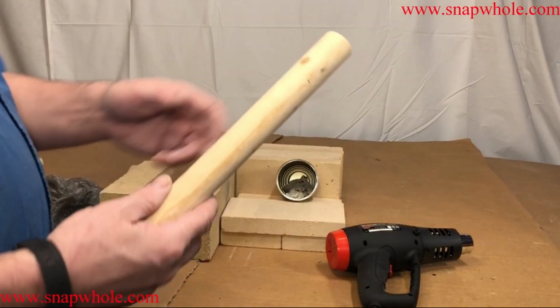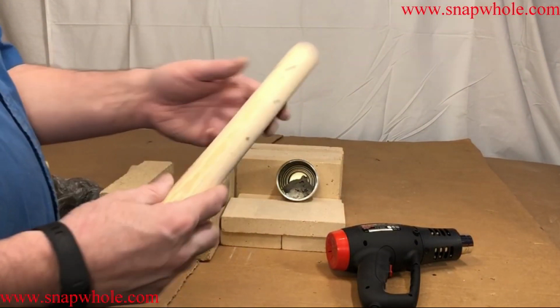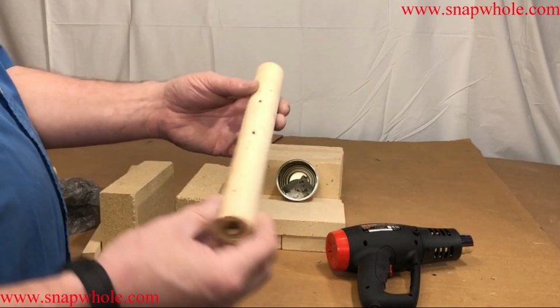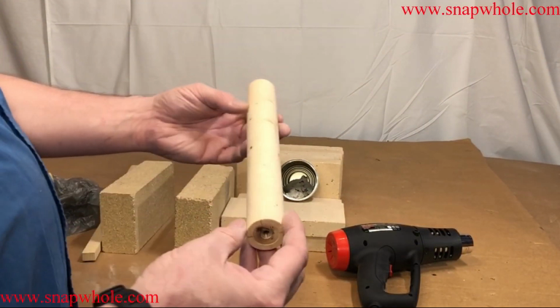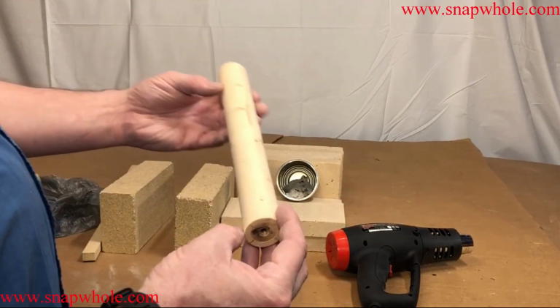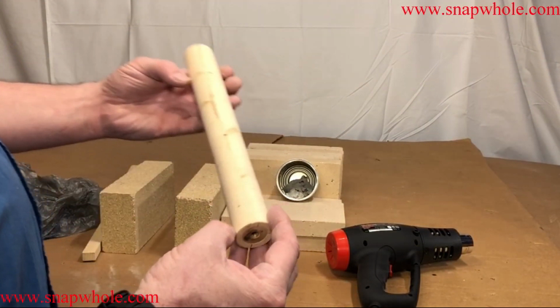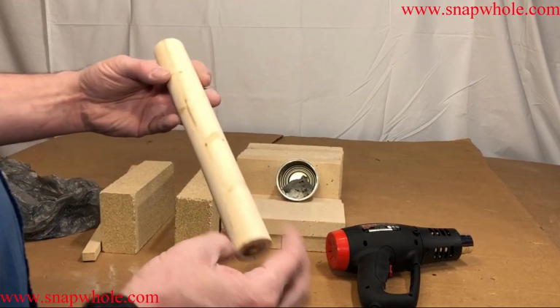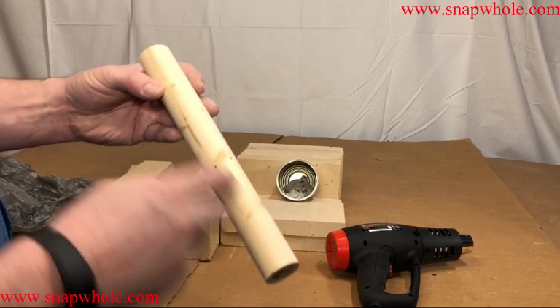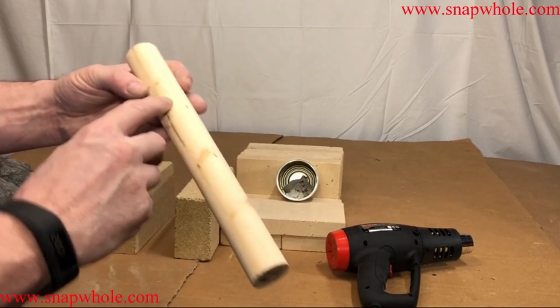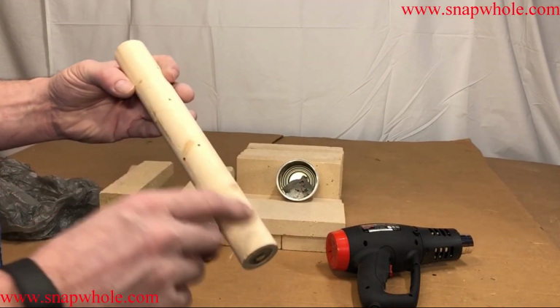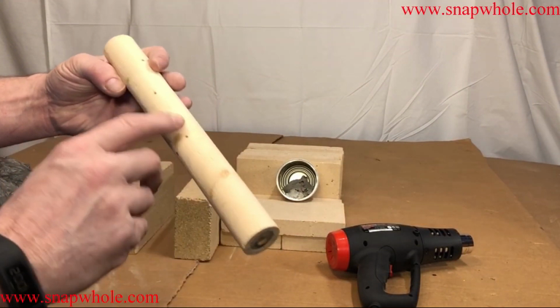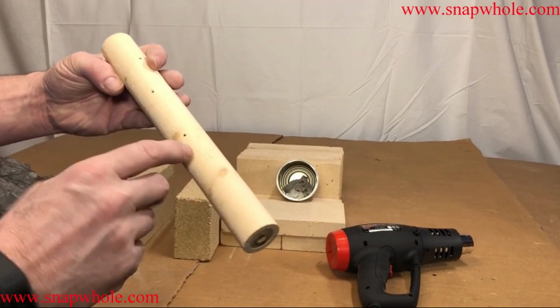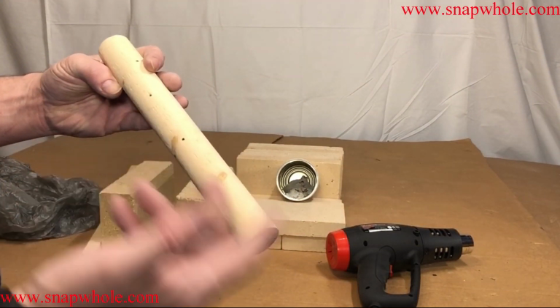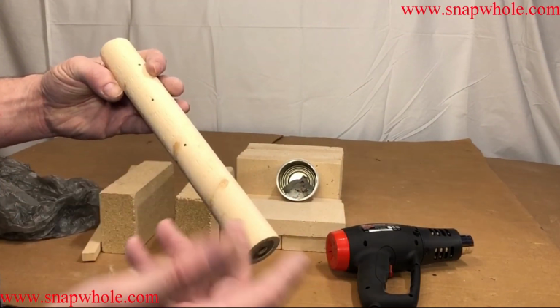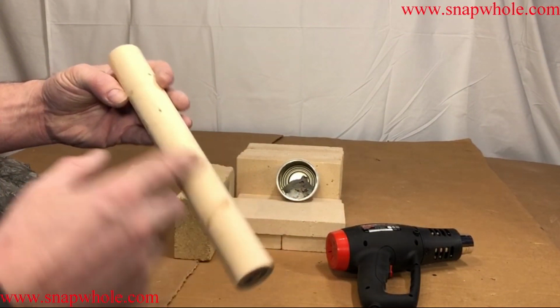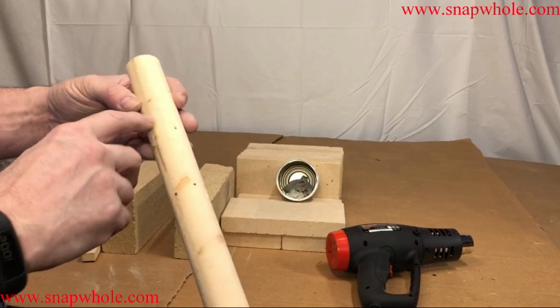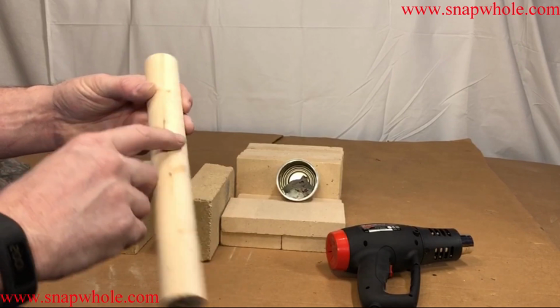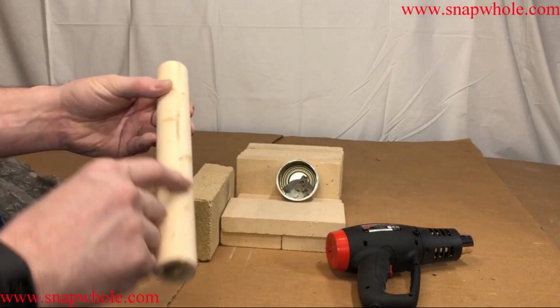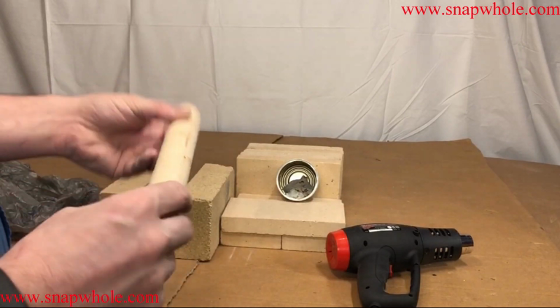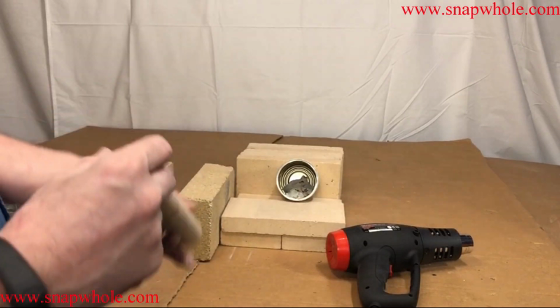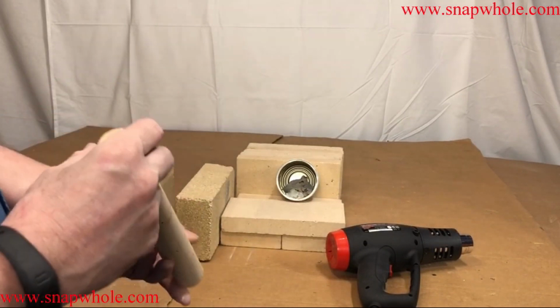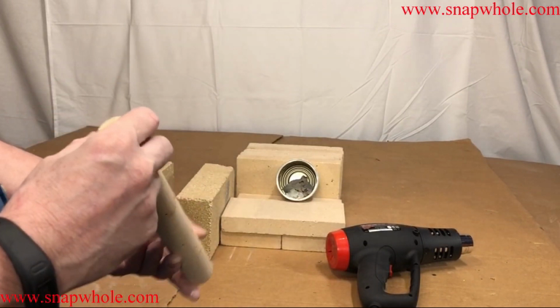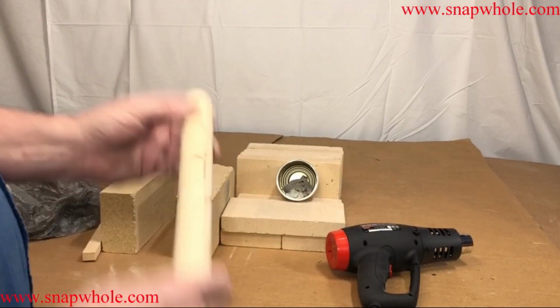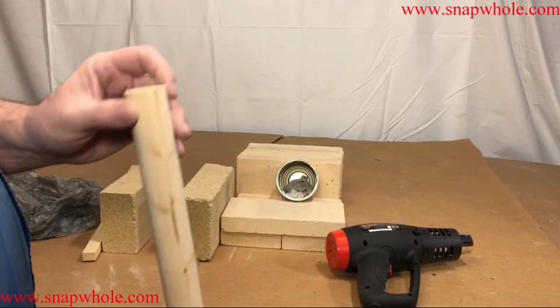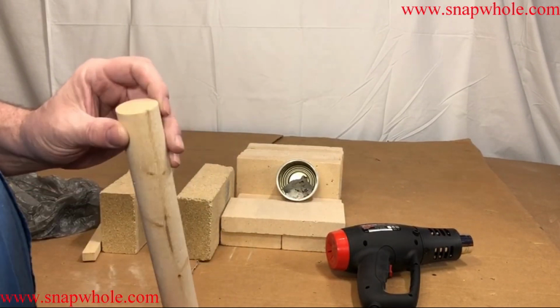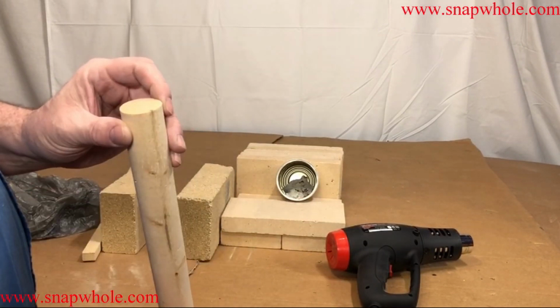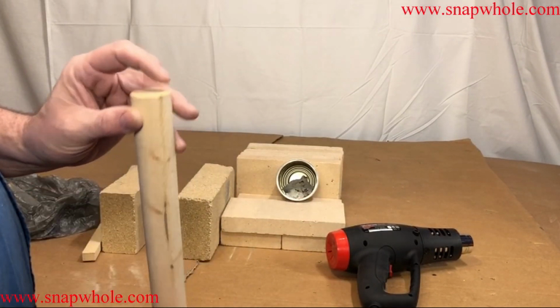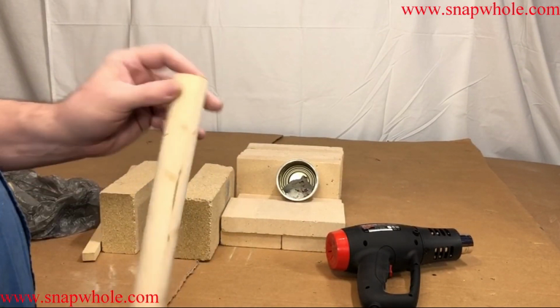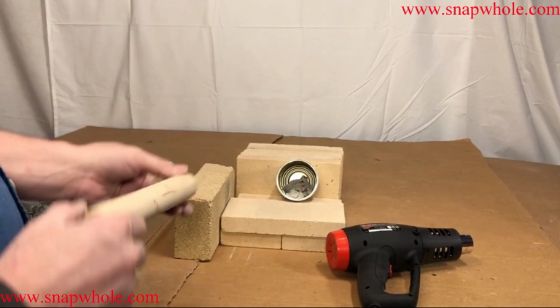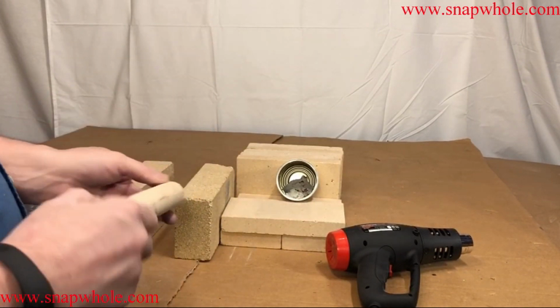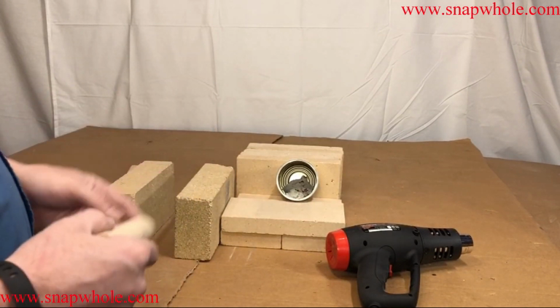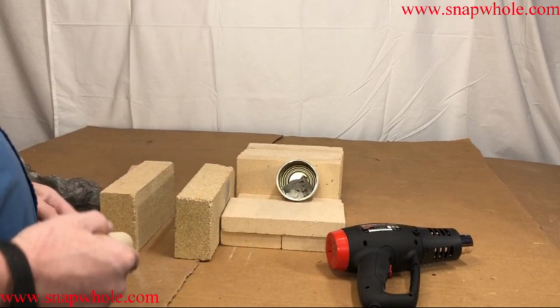I turned this on the lathe just as an exercise — it's pine. It's not even a great finish, but I think it'll be okay for this use.